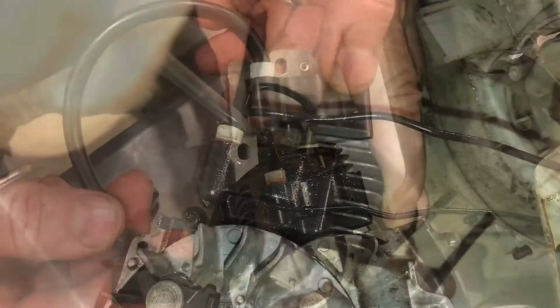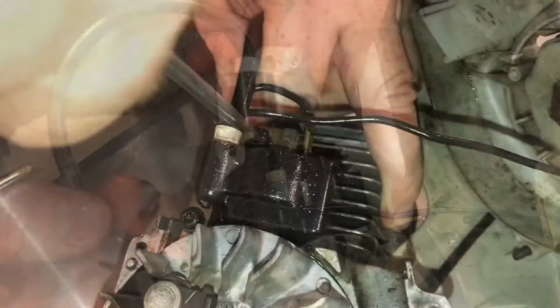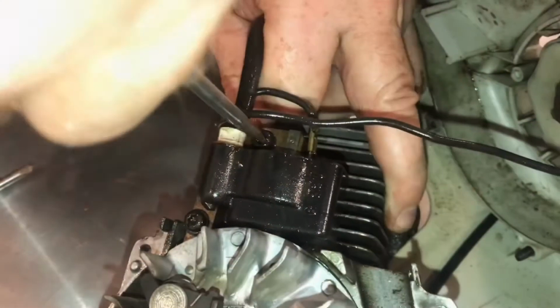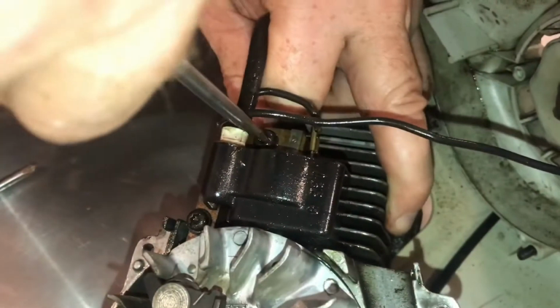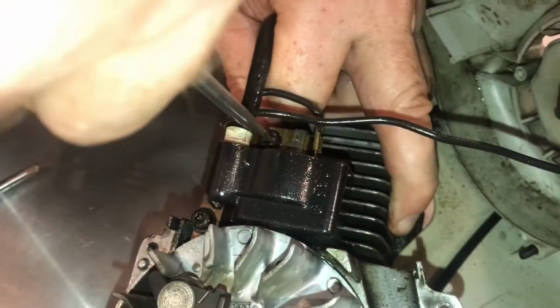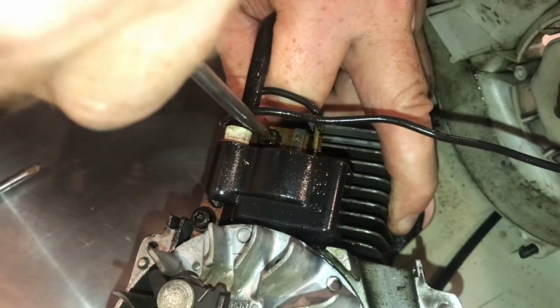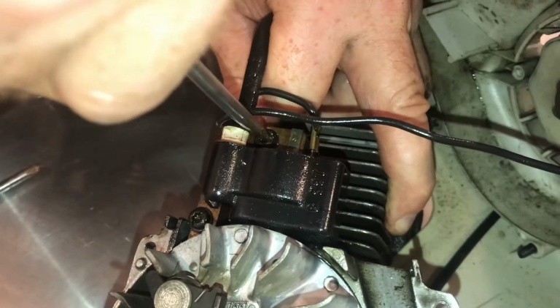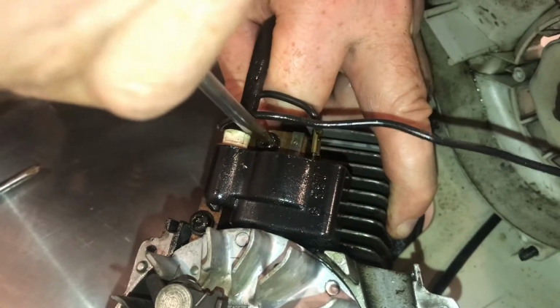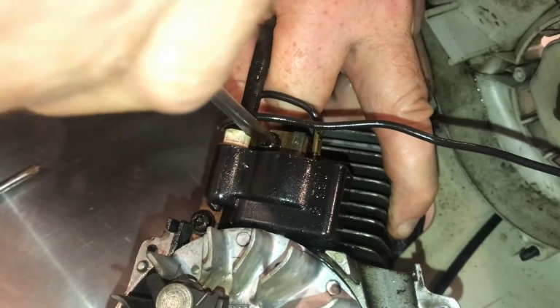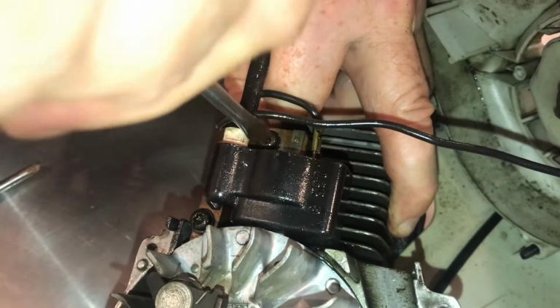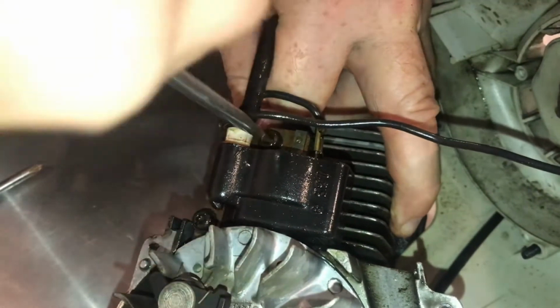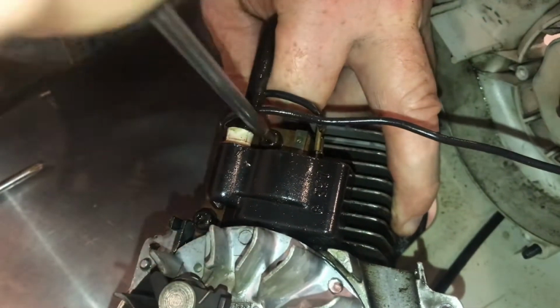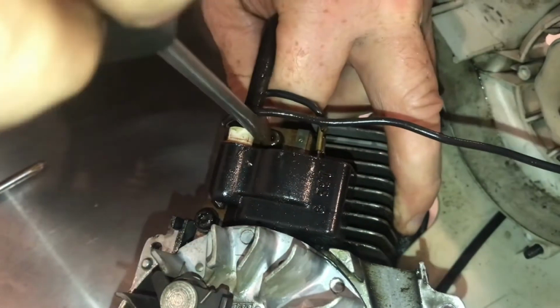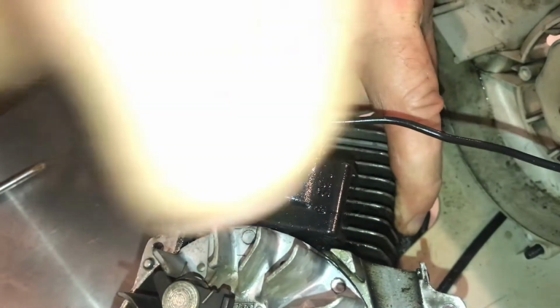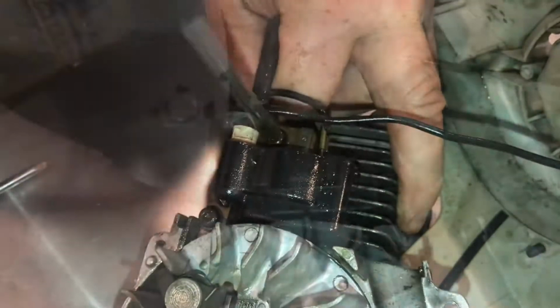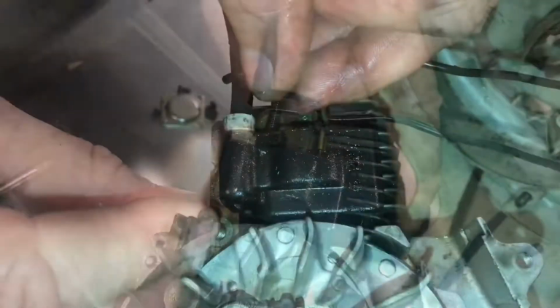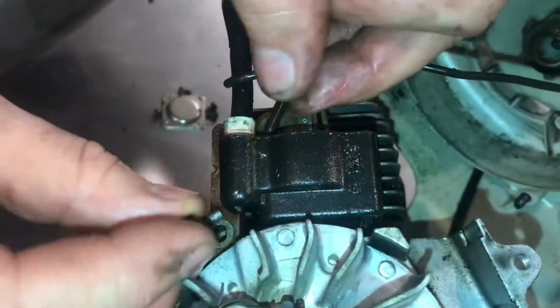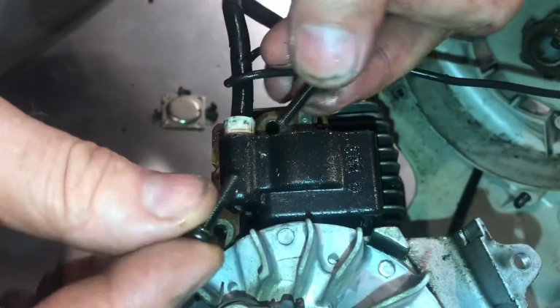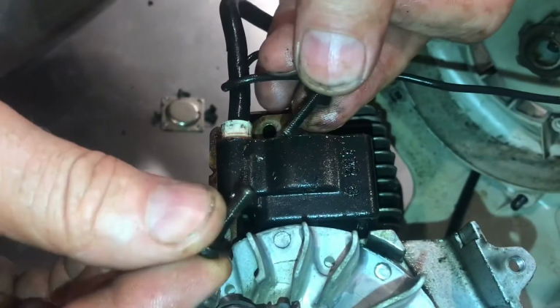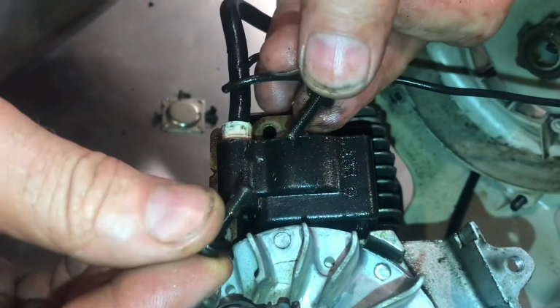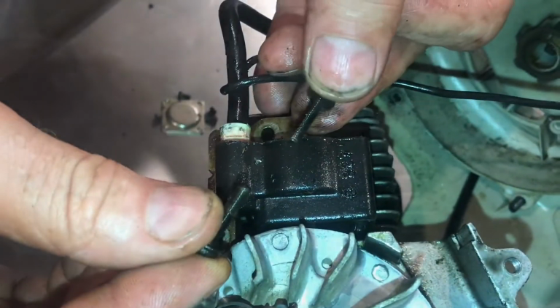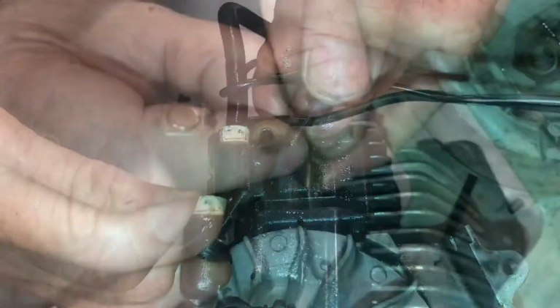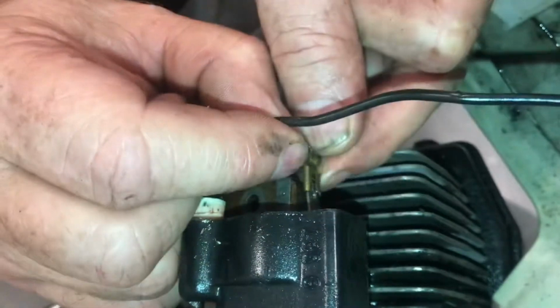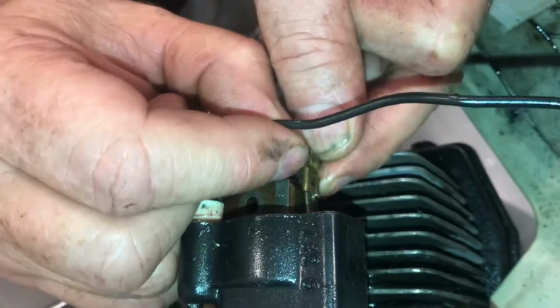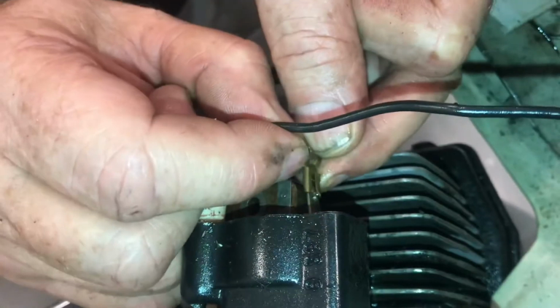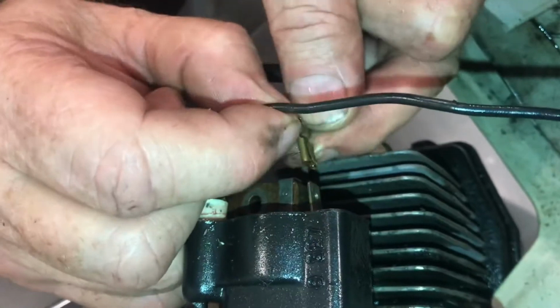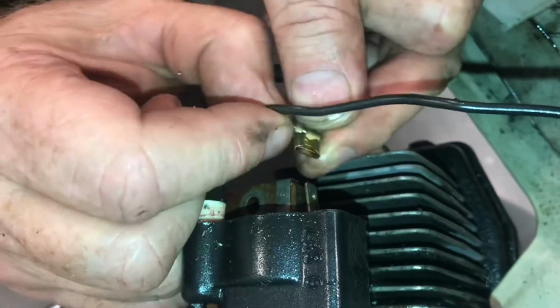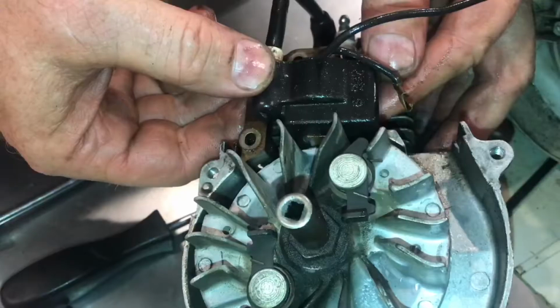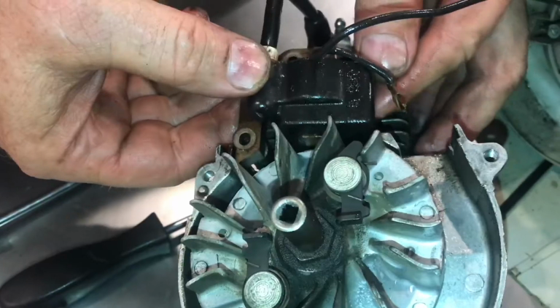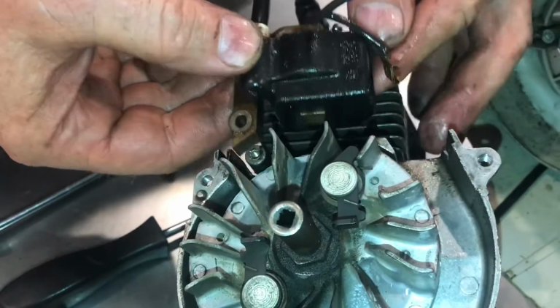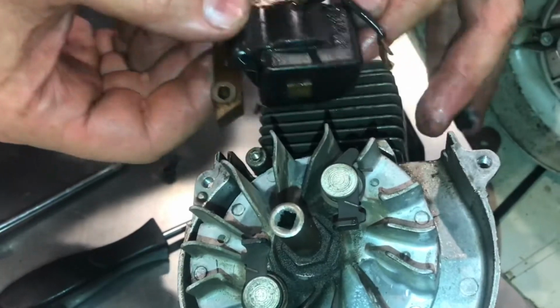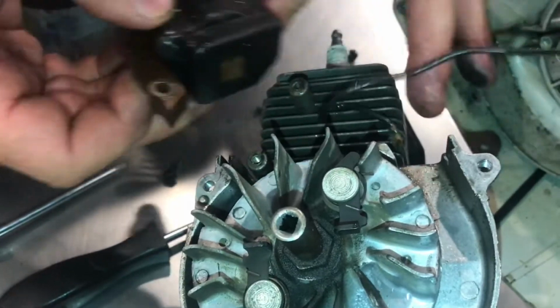Remove these — sometimes they can be tight. Remove the screws, remove the ground wire, and remove the coil.